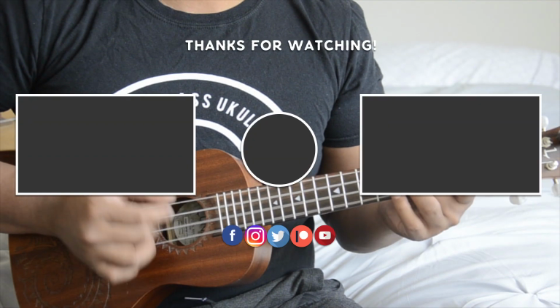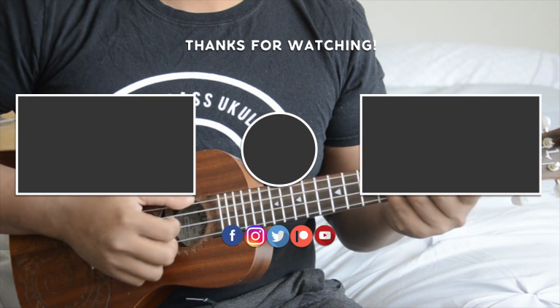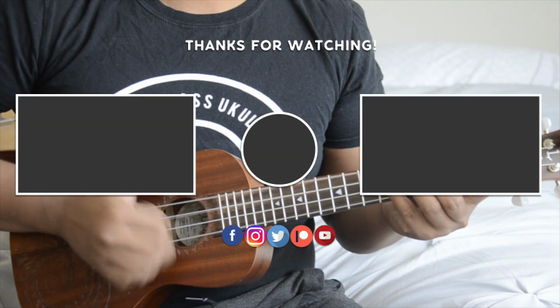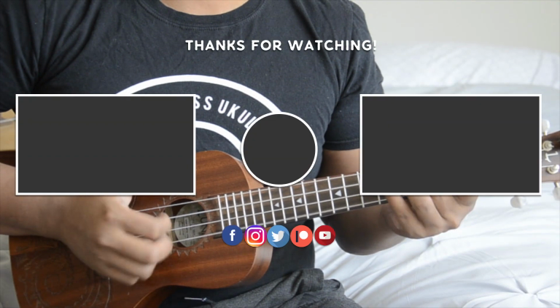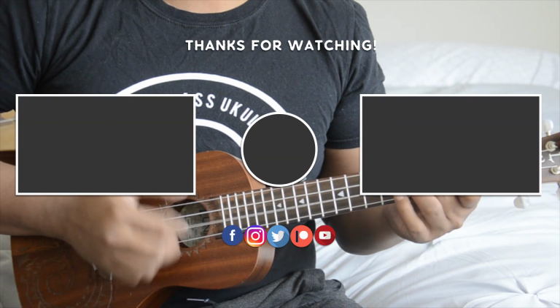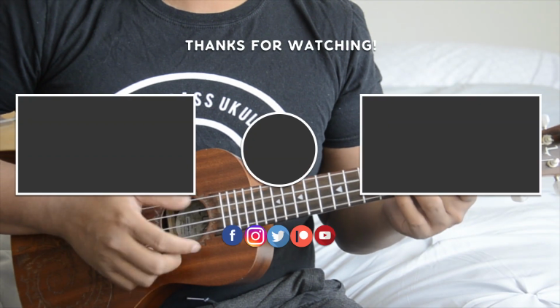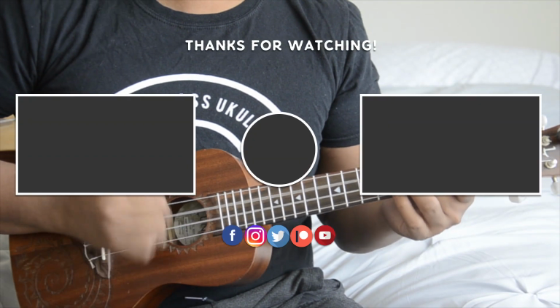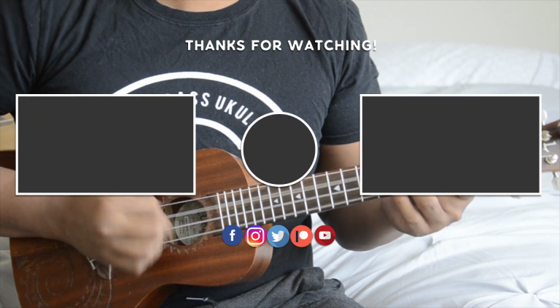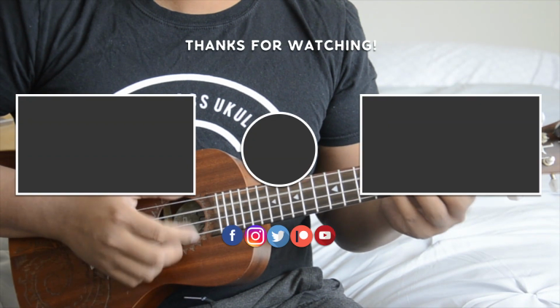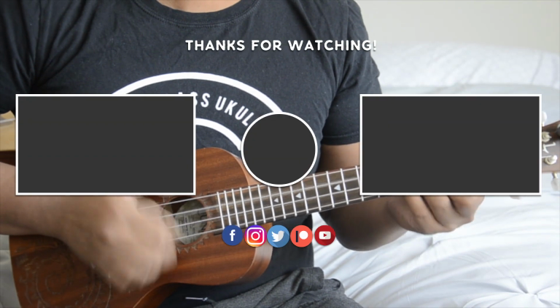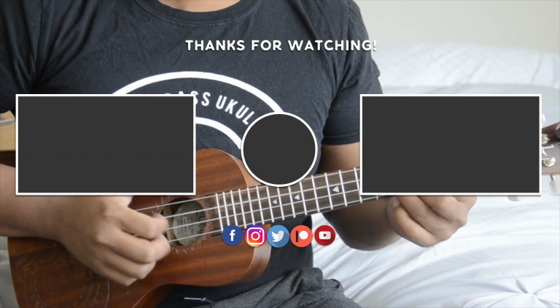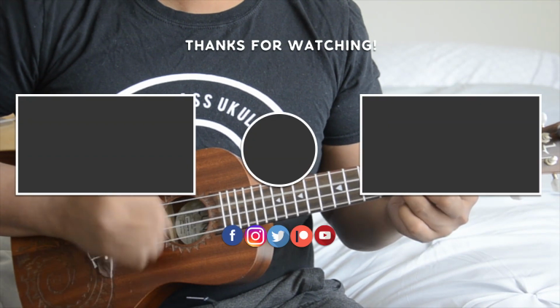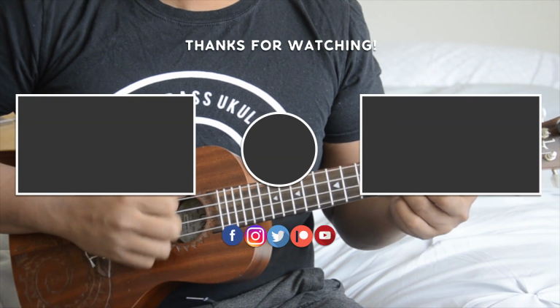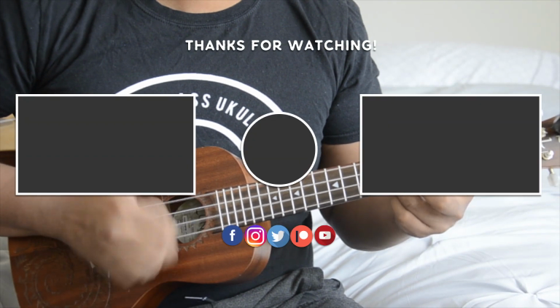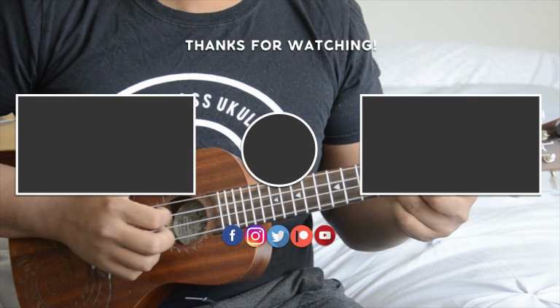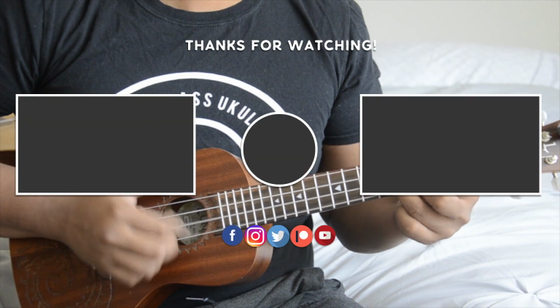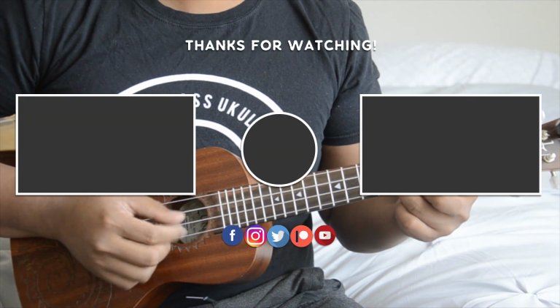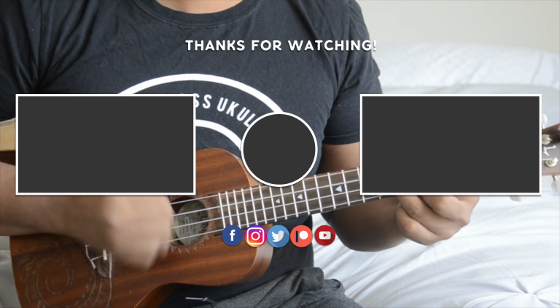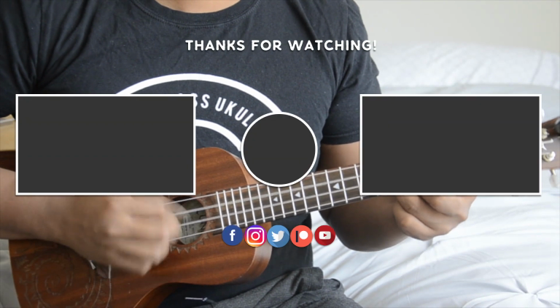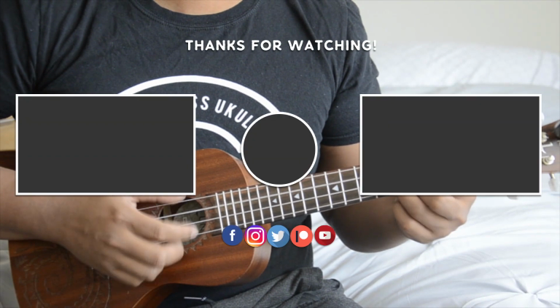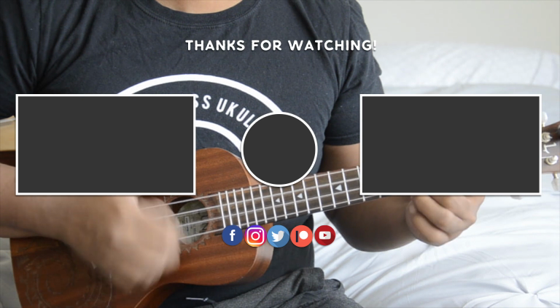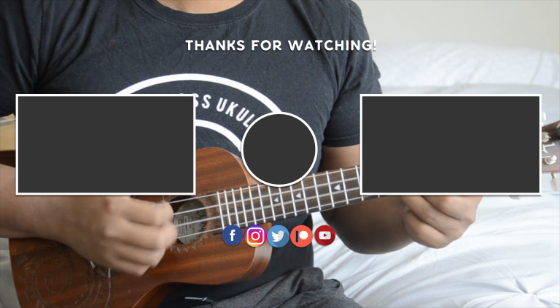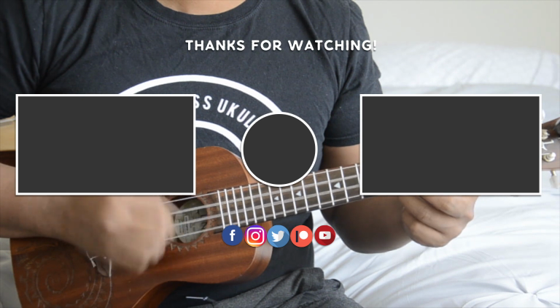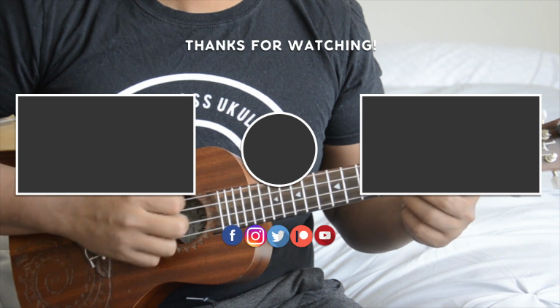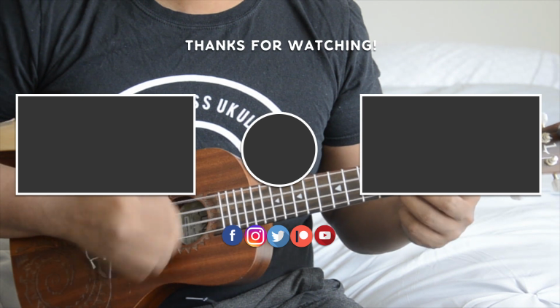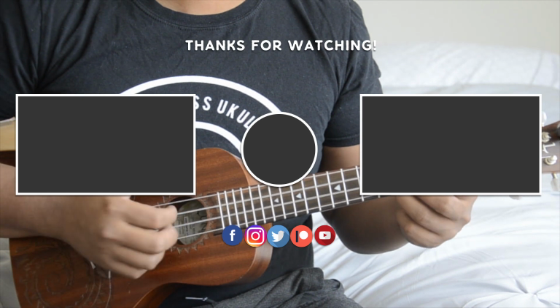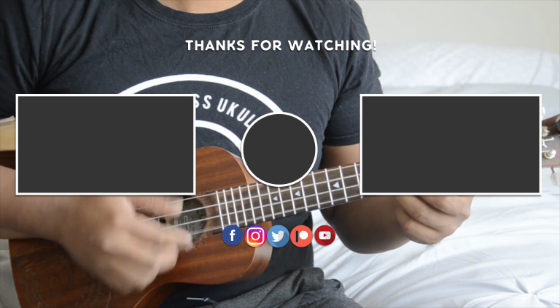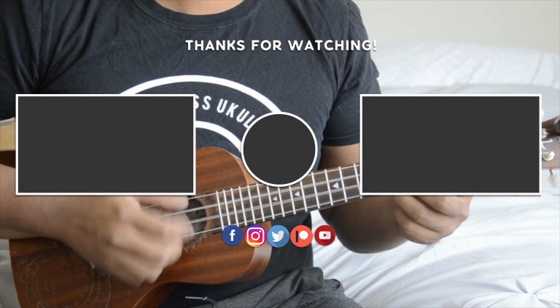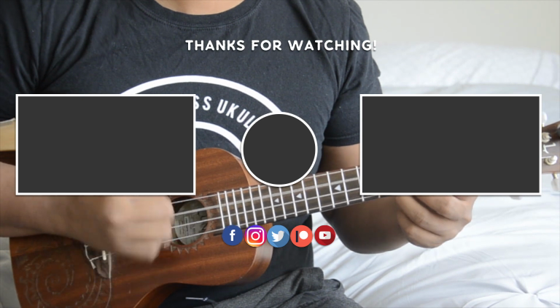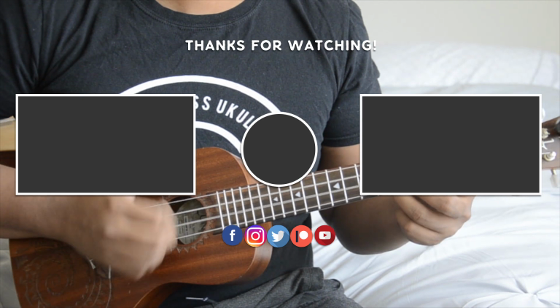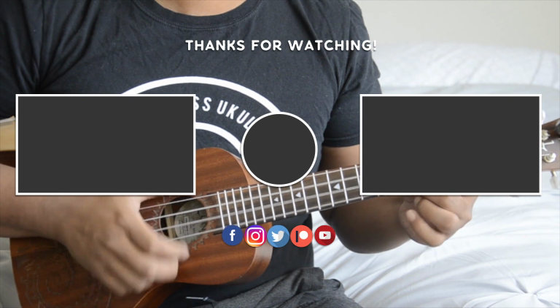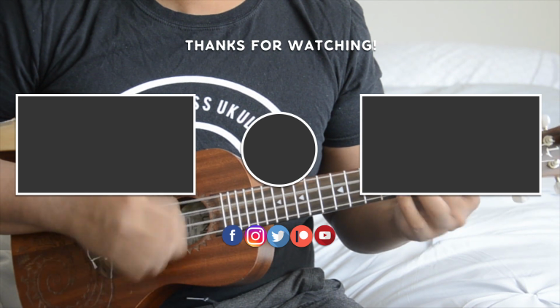Thanks again guys for watching this video. Don't forget to subscribe, give this video a like, and I'll see you guys in the next video.